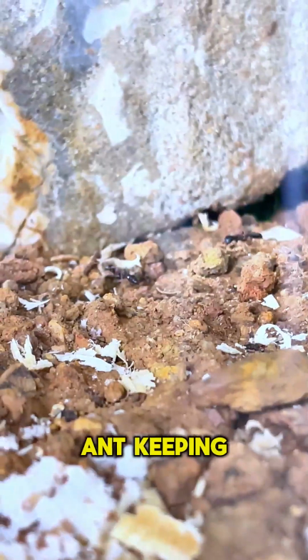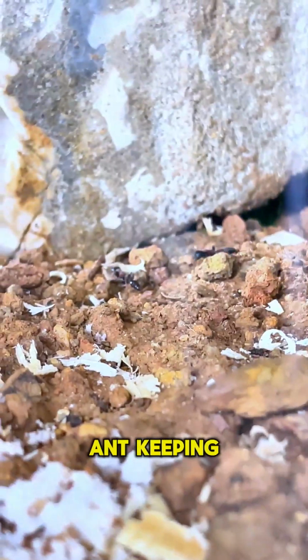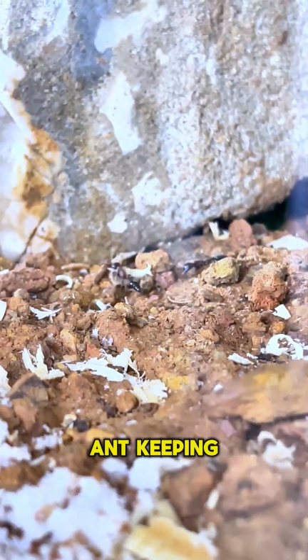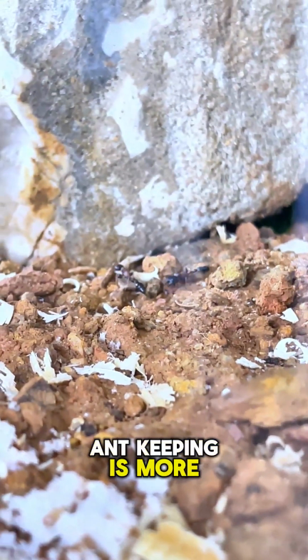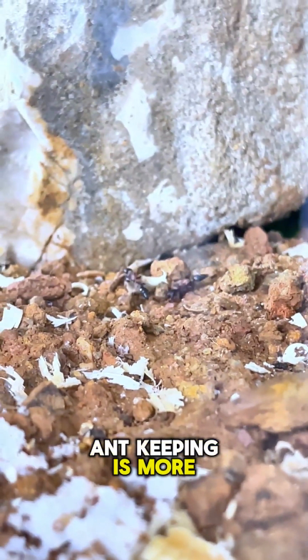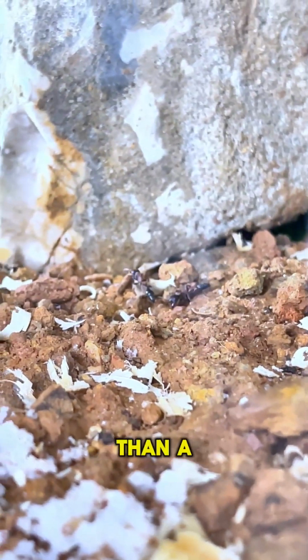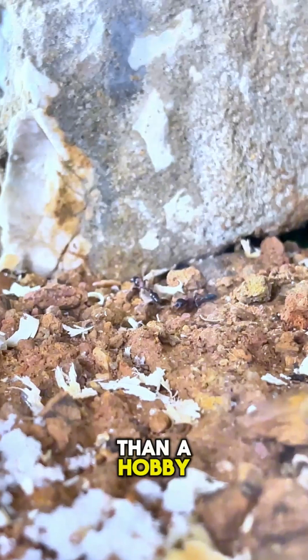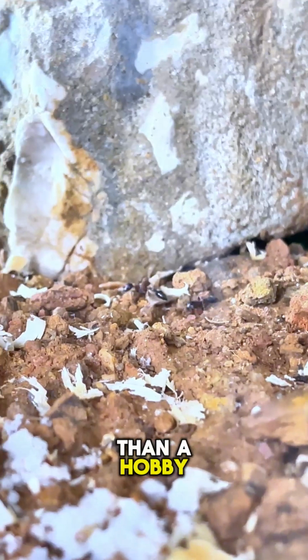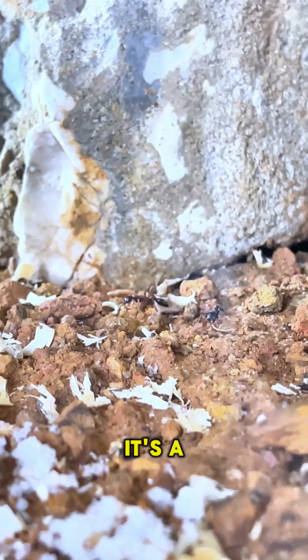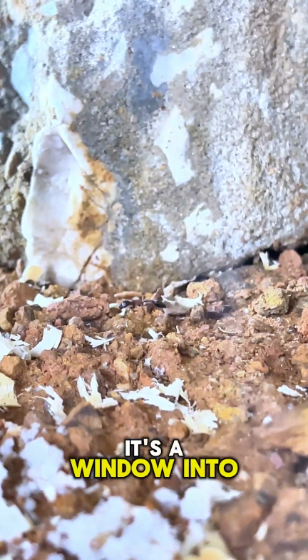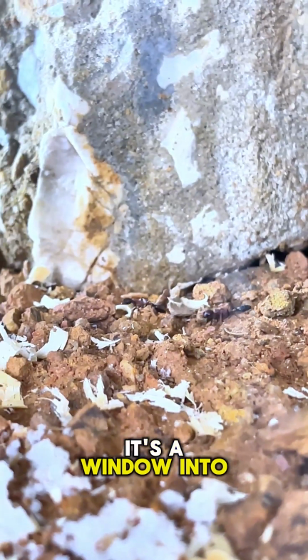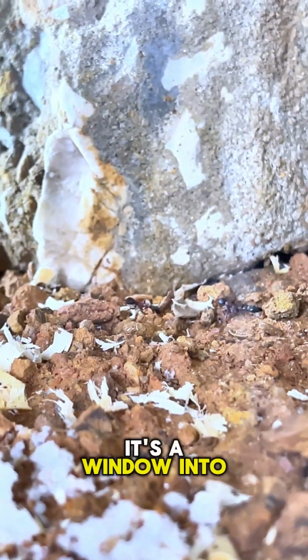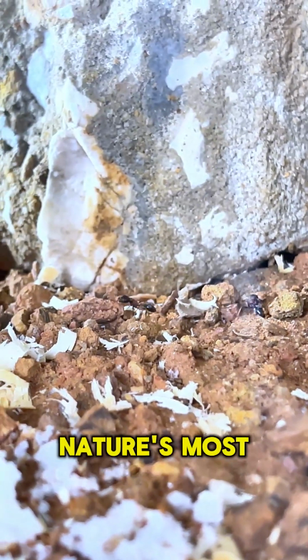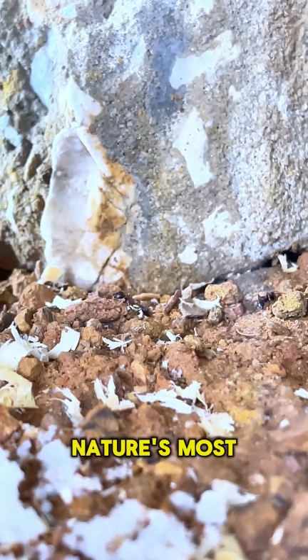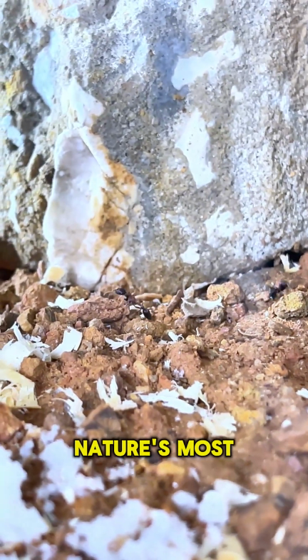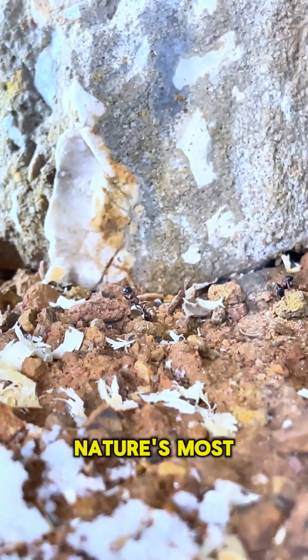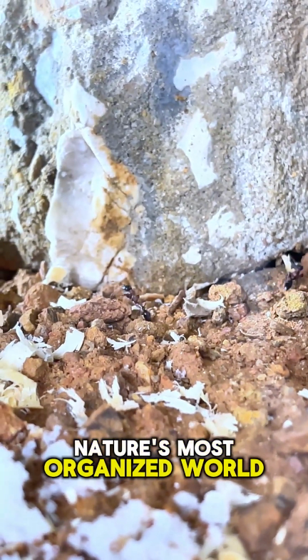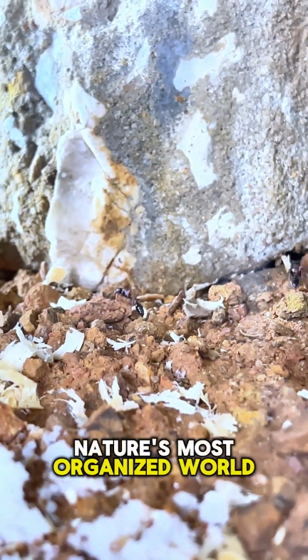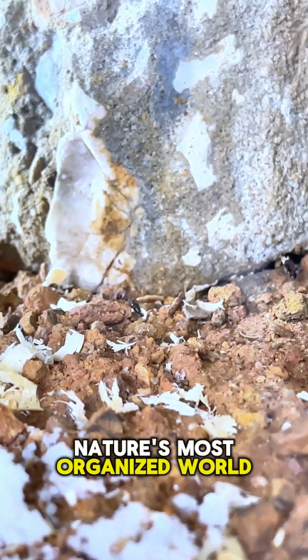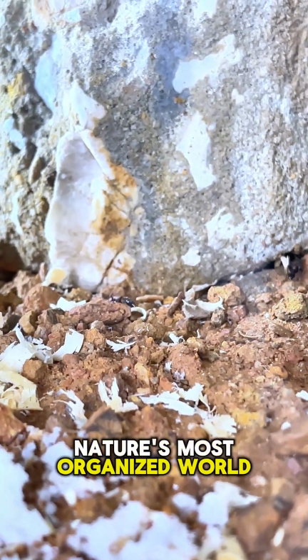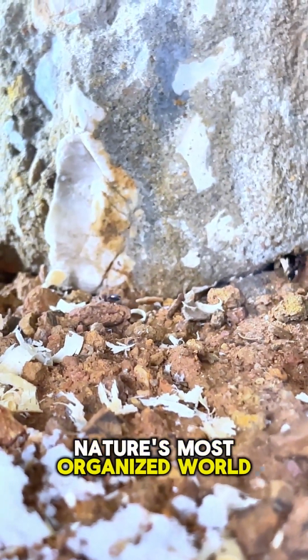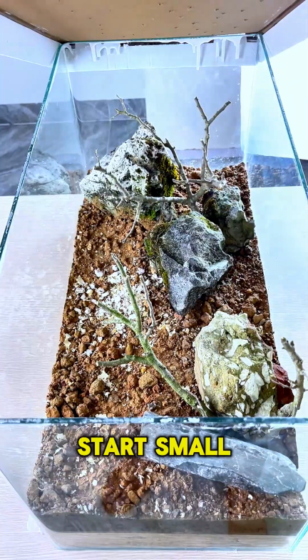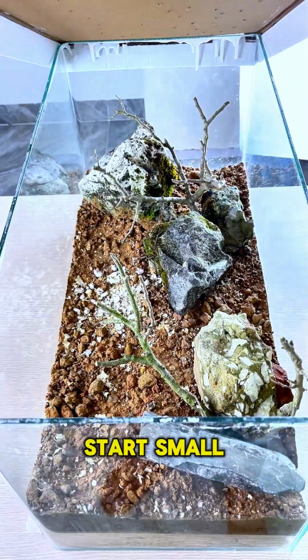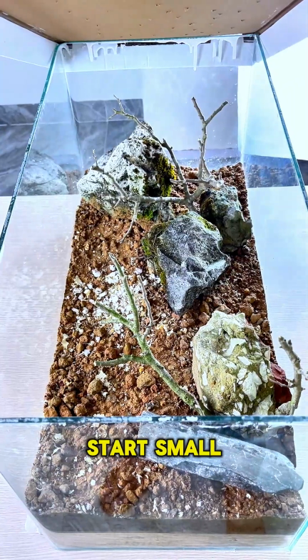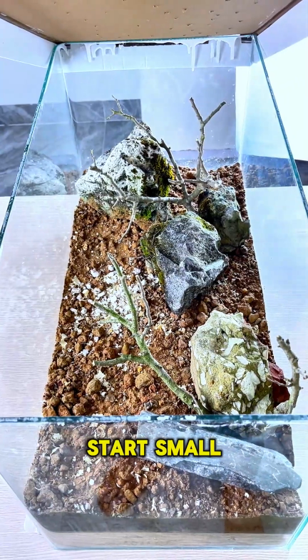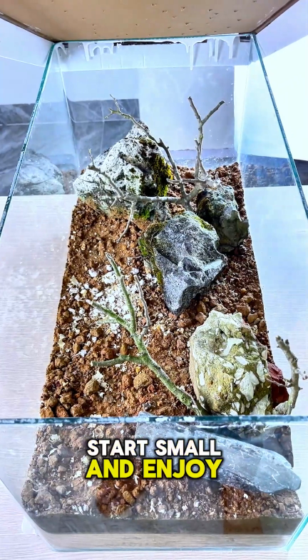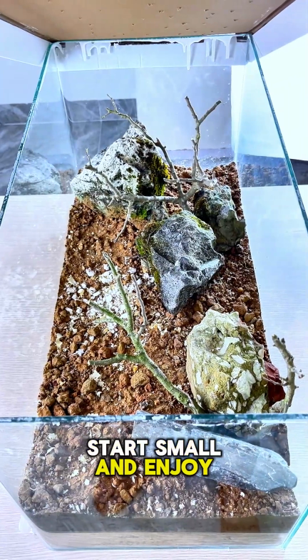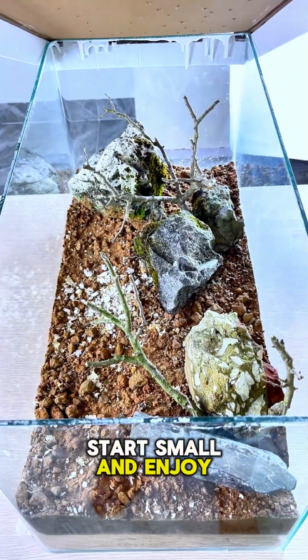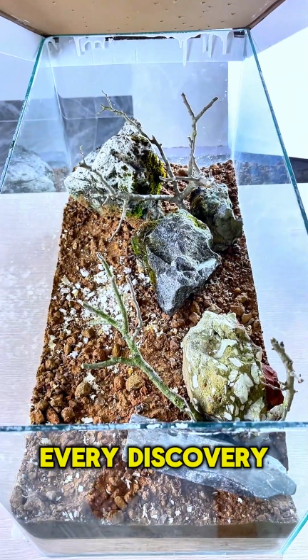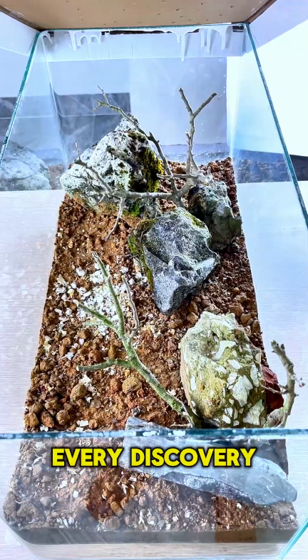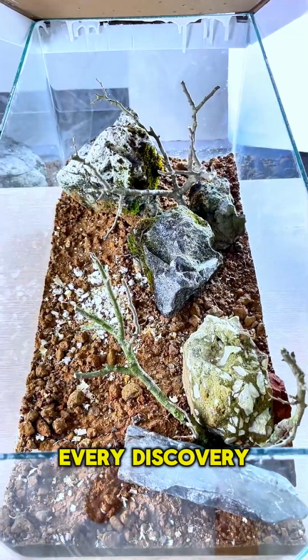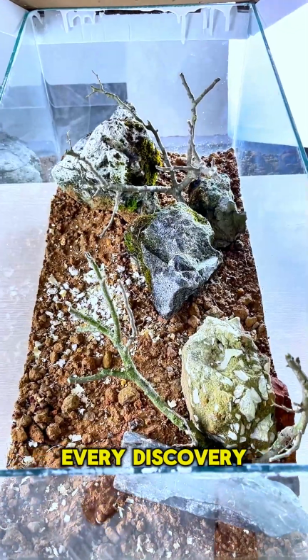Ant keeping is more than a hobby — it's a window into nature's most organized world. Start small and enjoy every discovery.